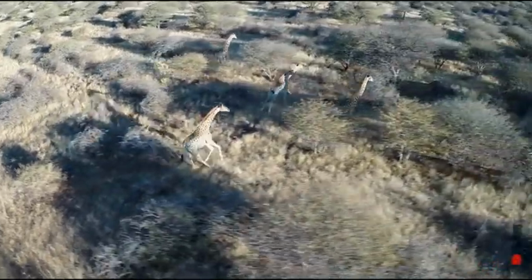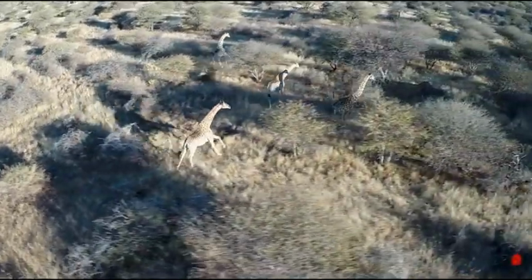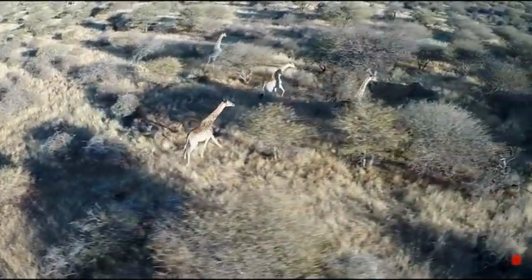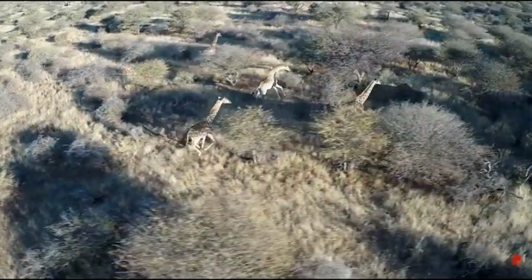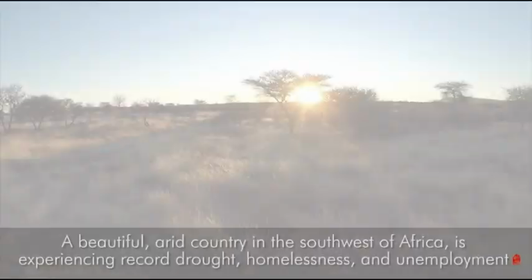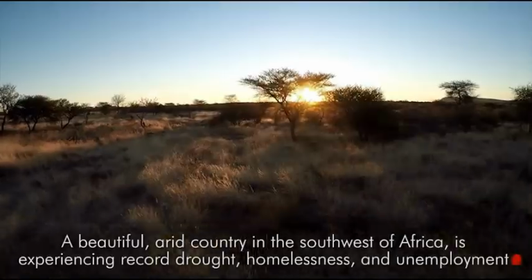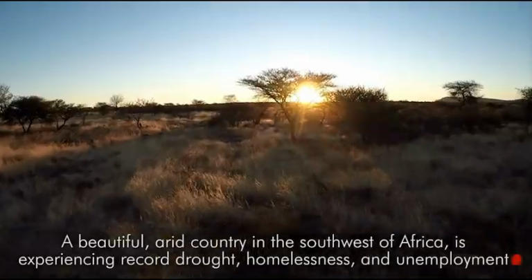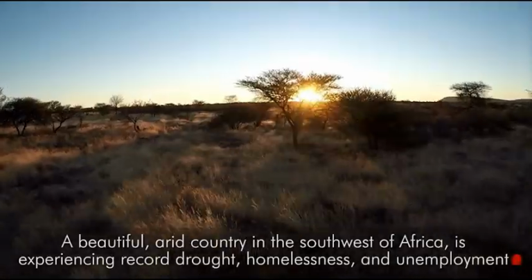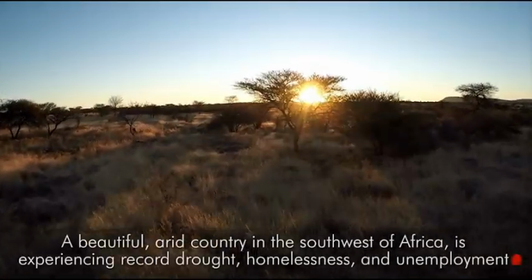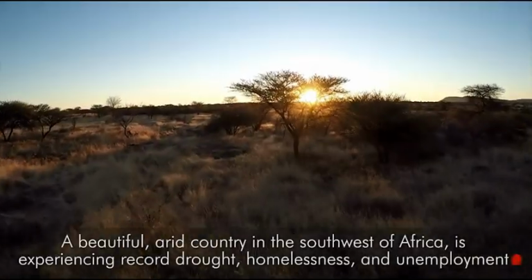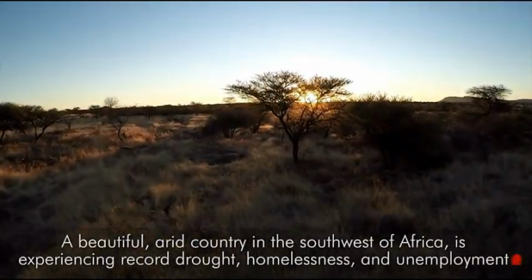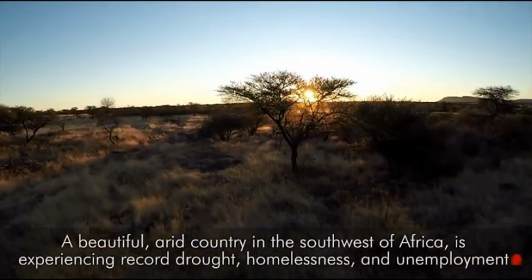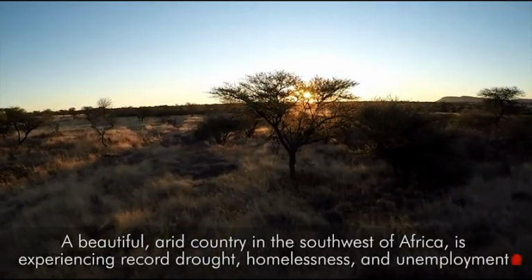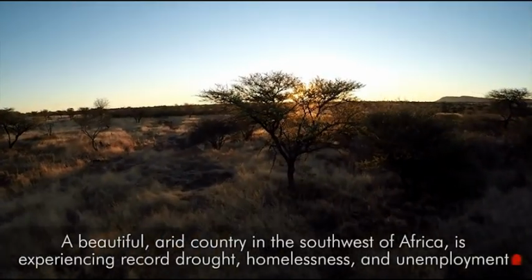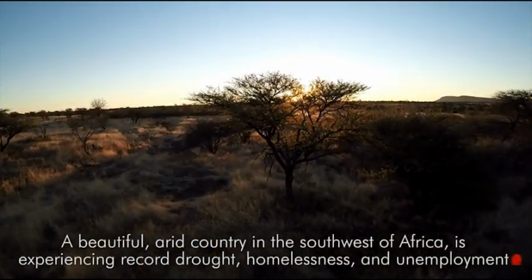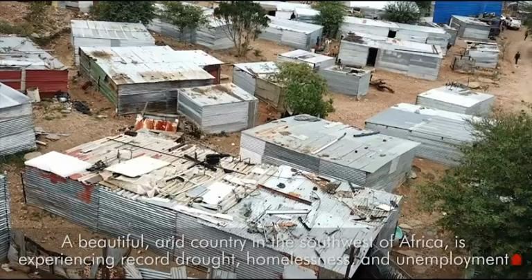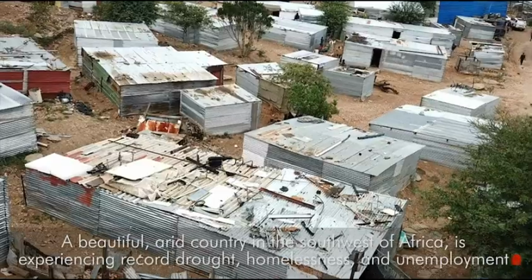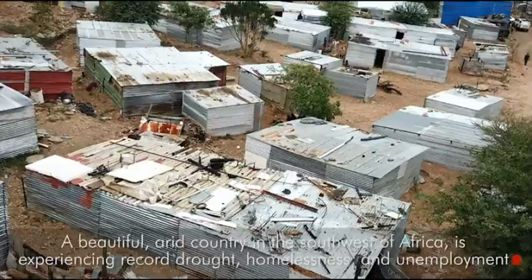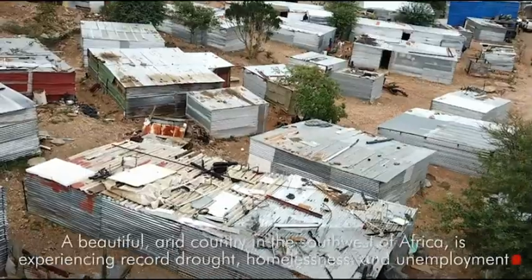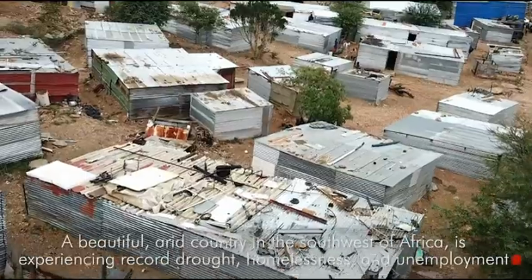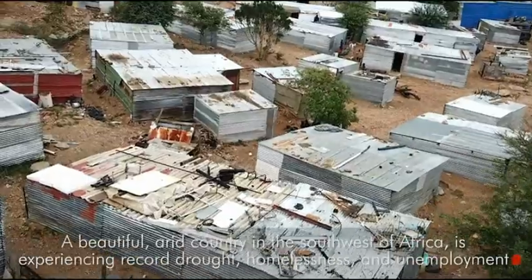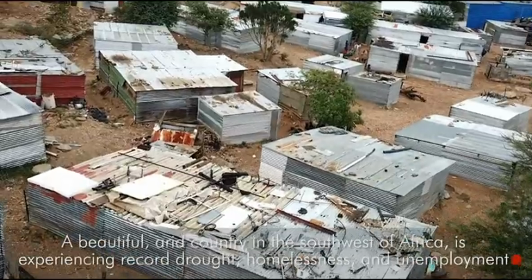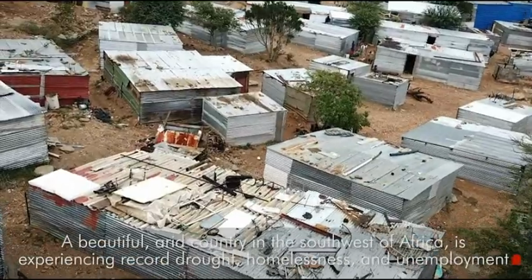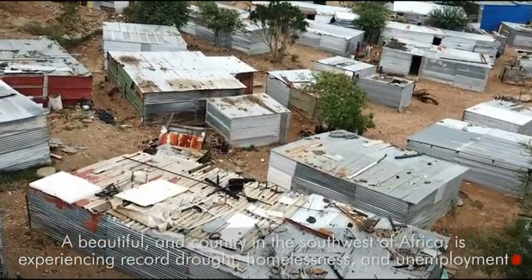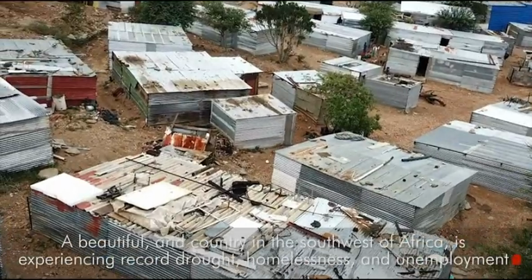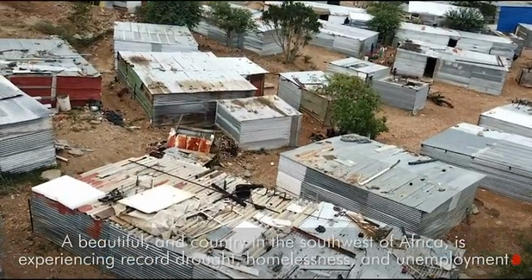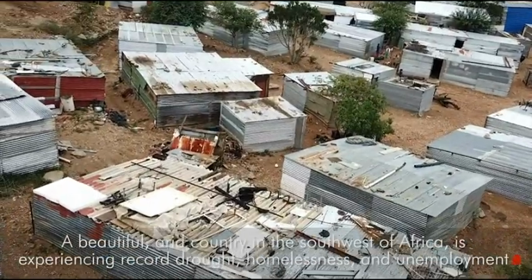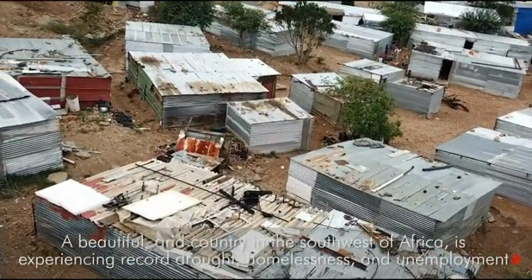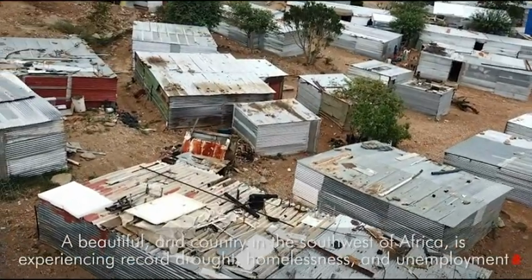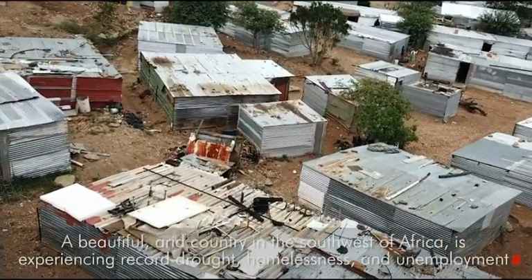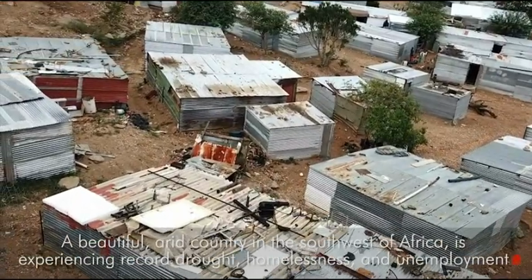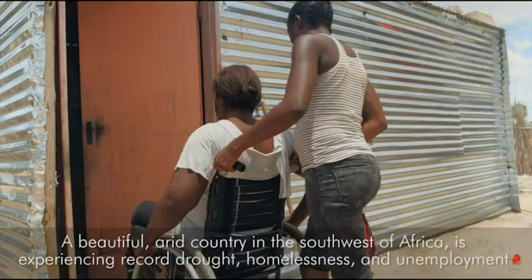Namibia, a beautiful arid country in the southwest of Africa, is experiencing record drought, homelessness, and unemployment.